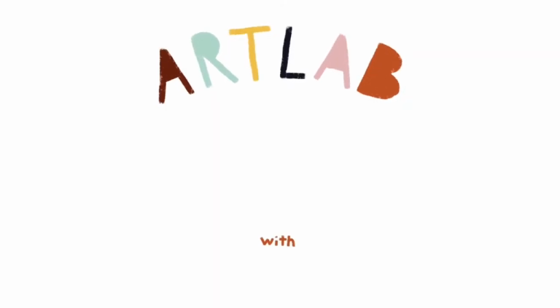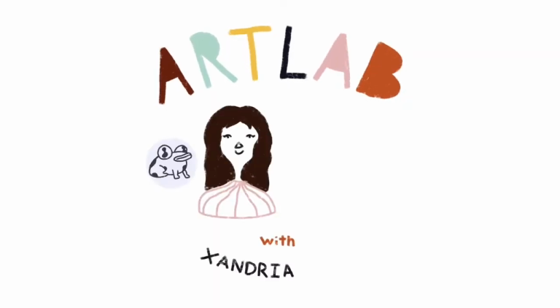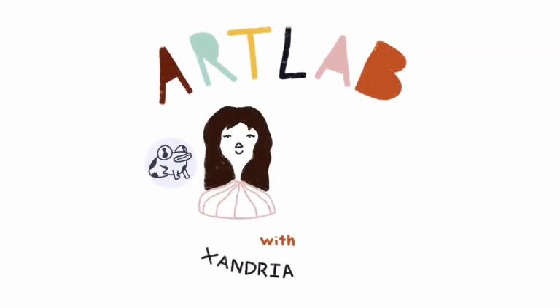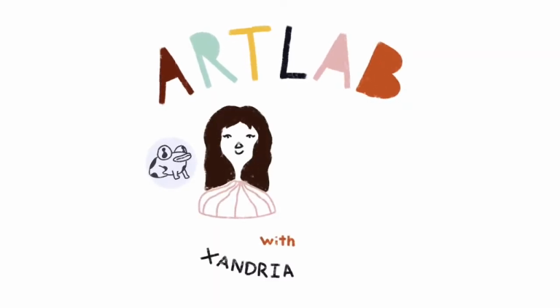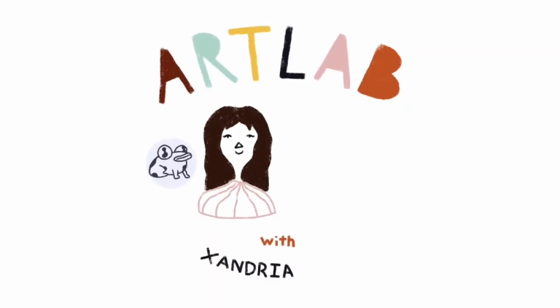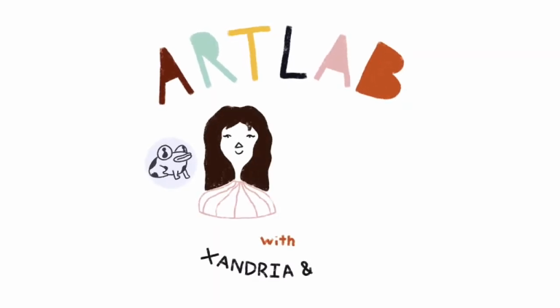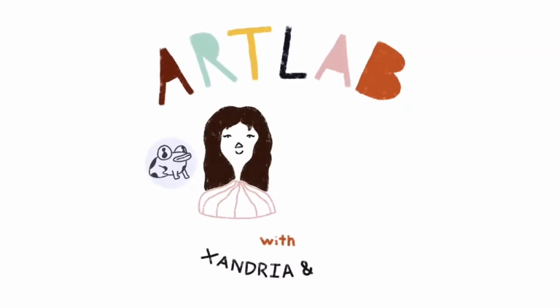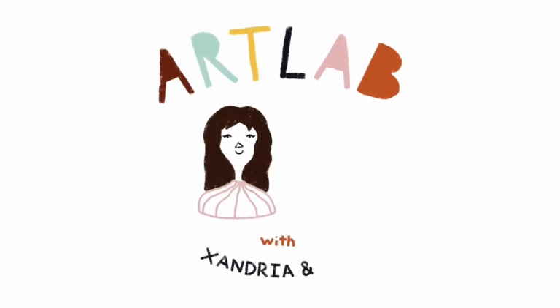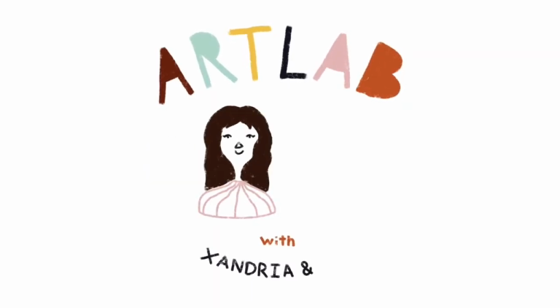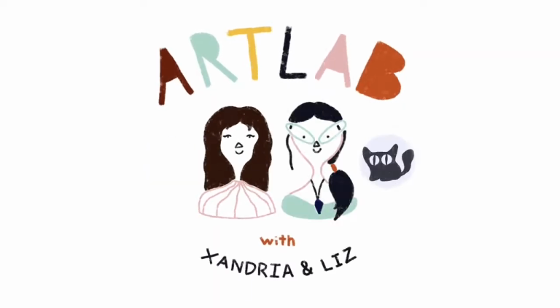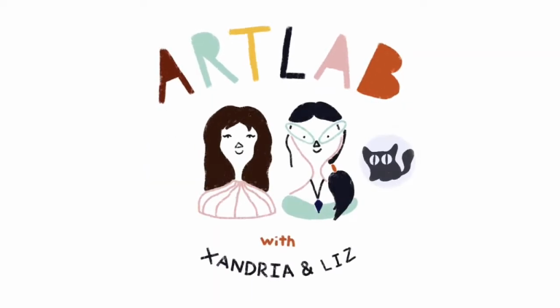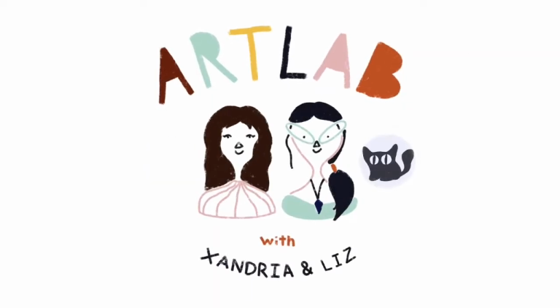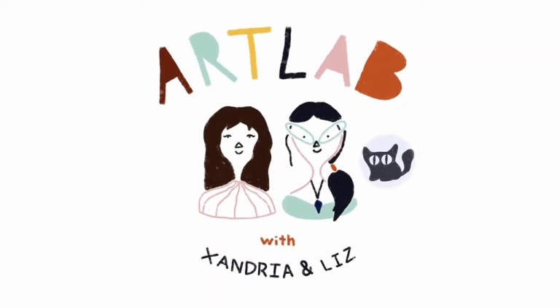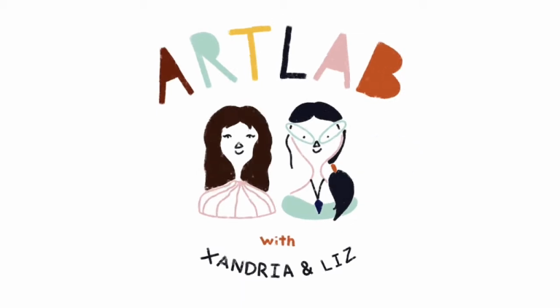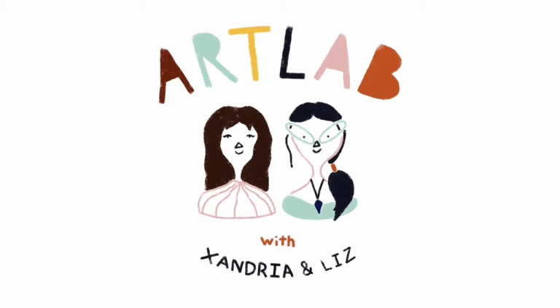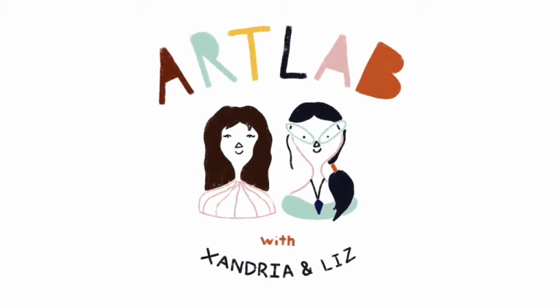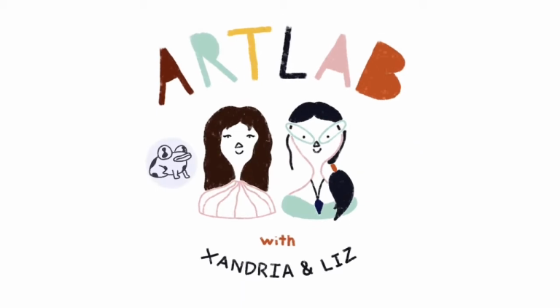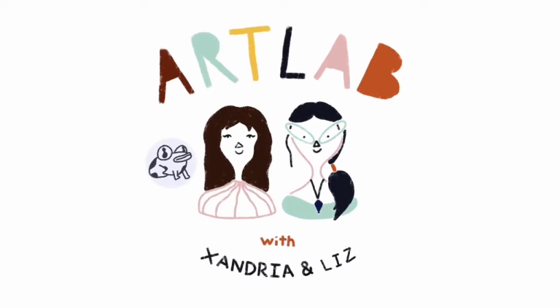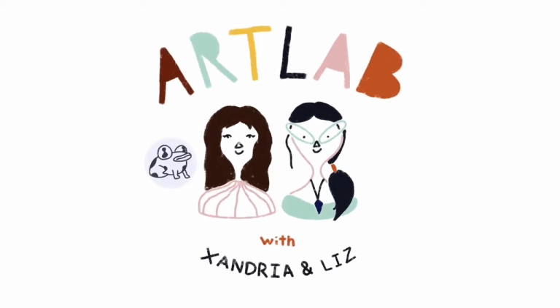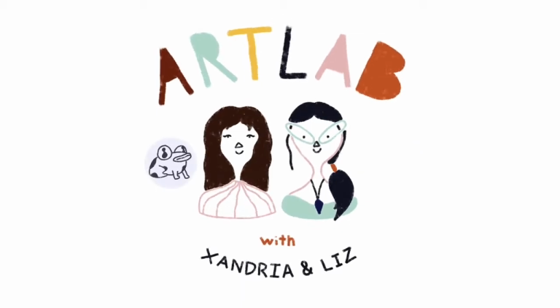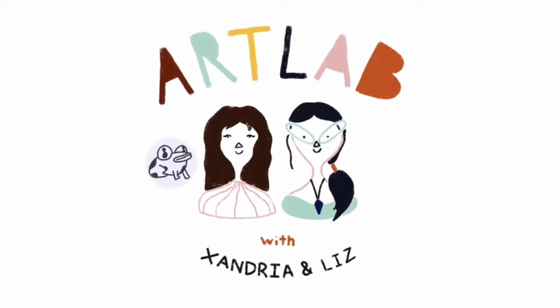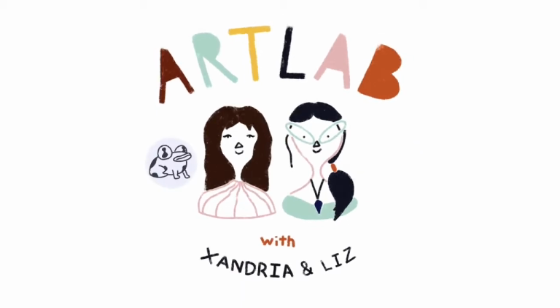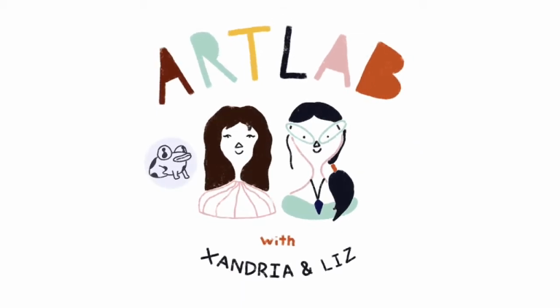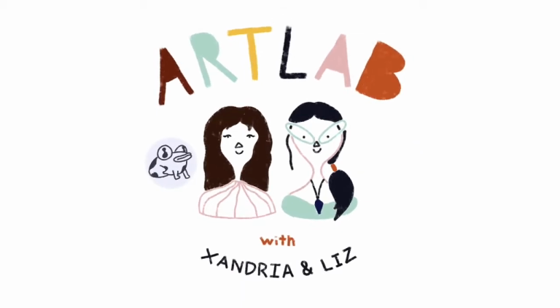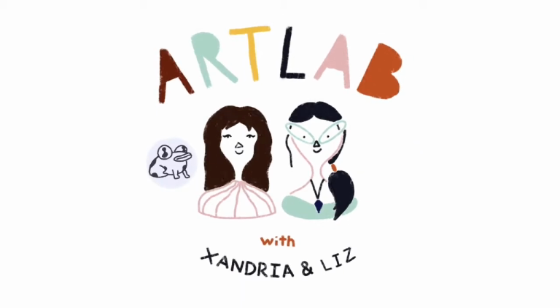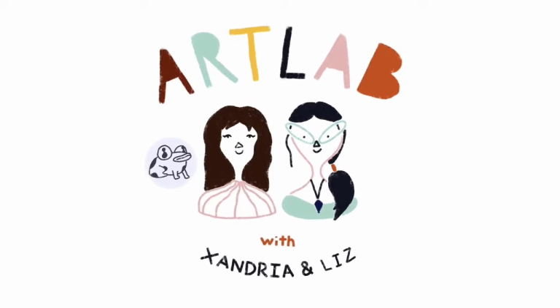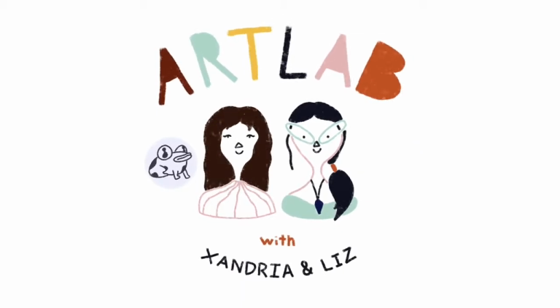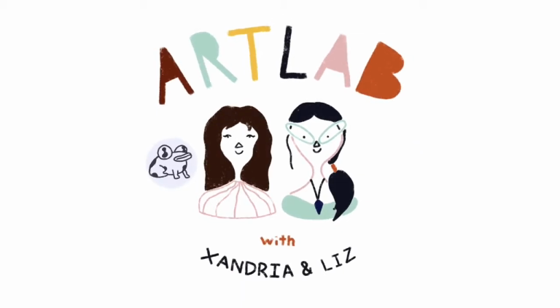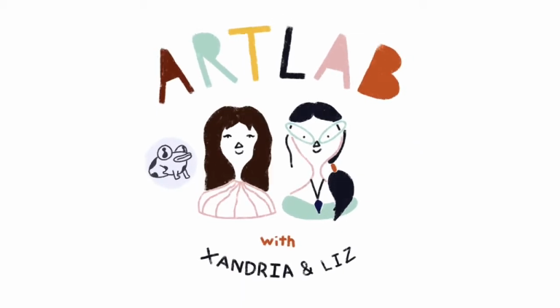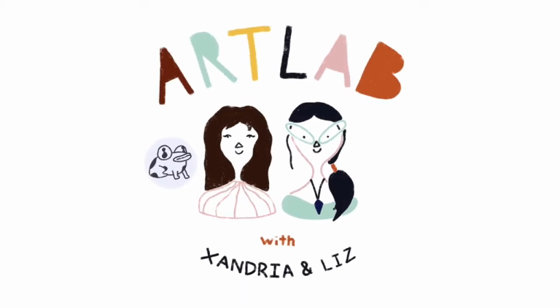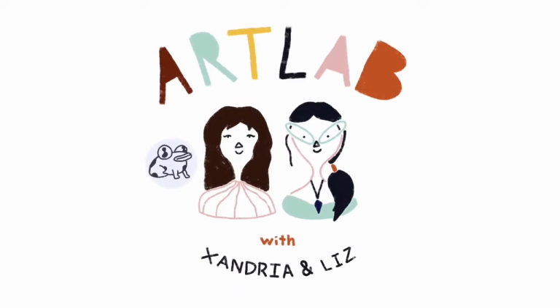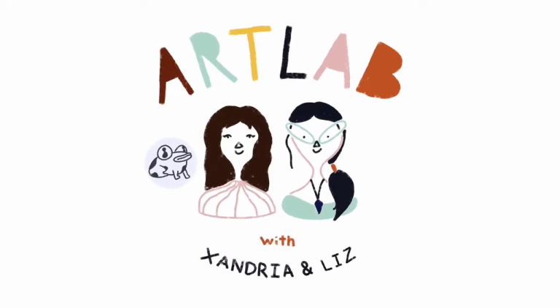Hi, I'm Exandria. Hi, I'm Liz. And this is ArtLab, a place to explore and create with art. Let's go.